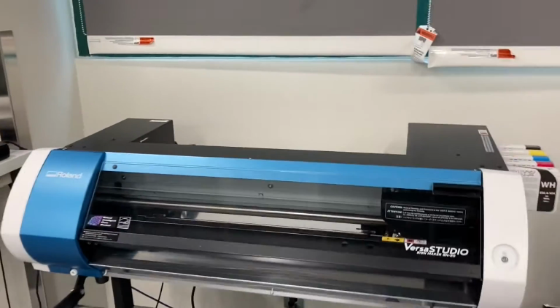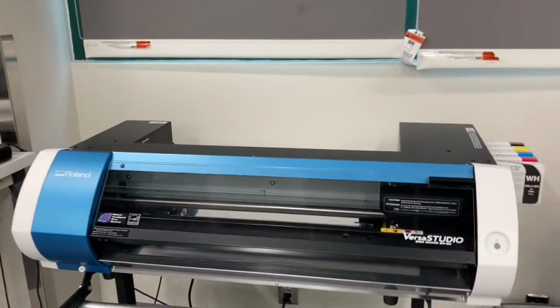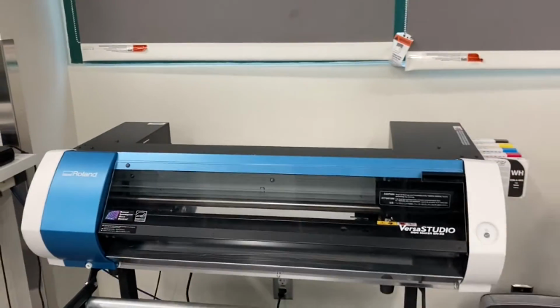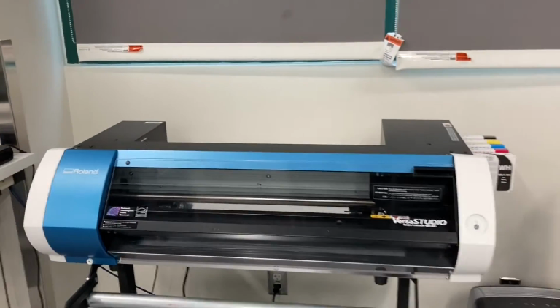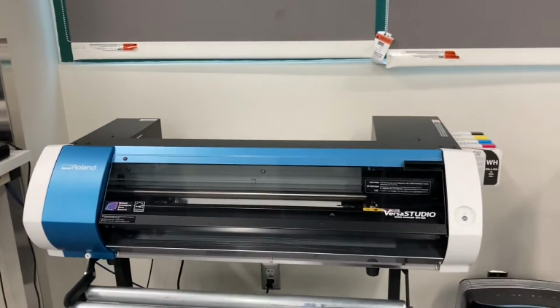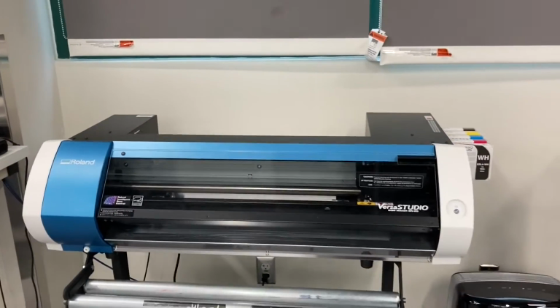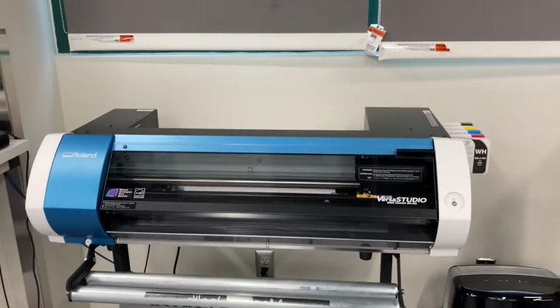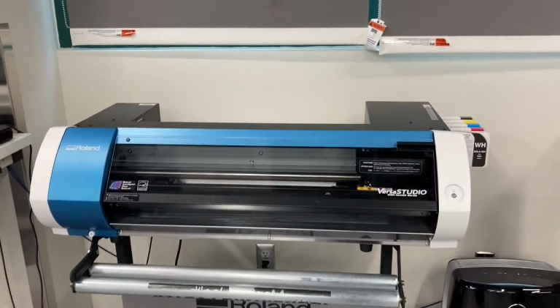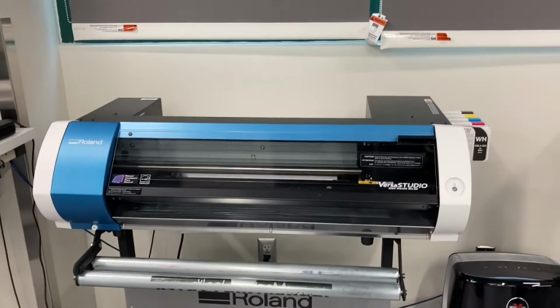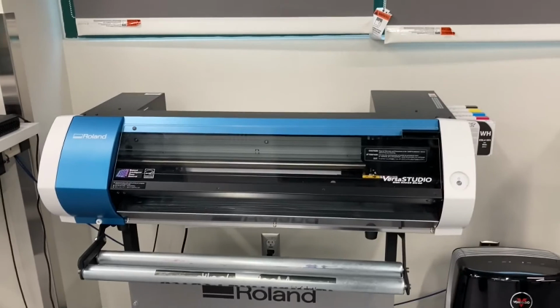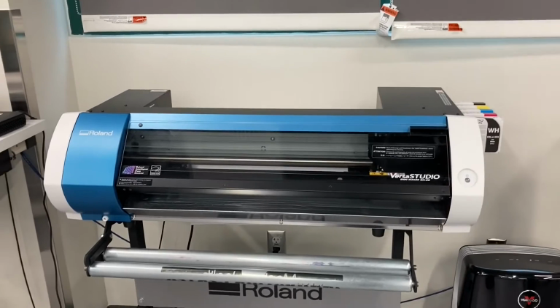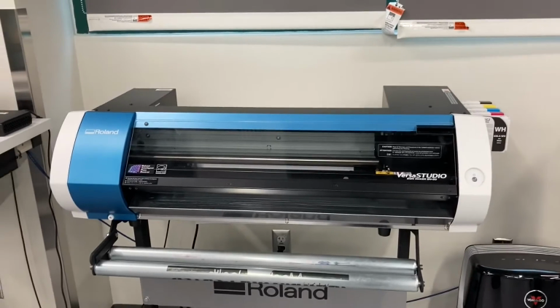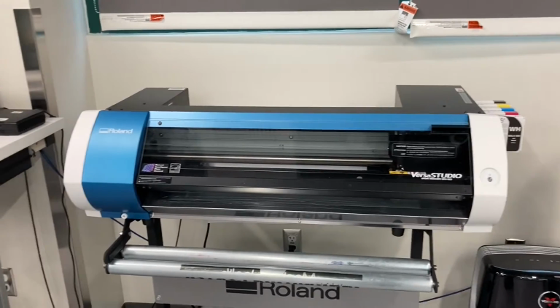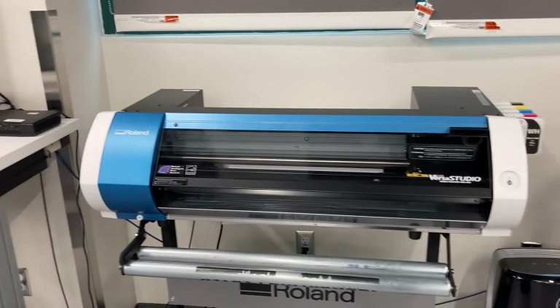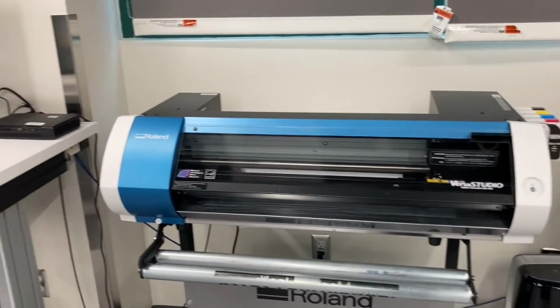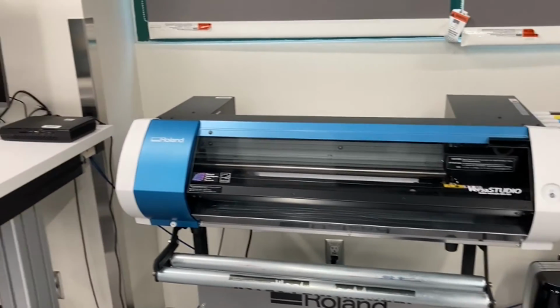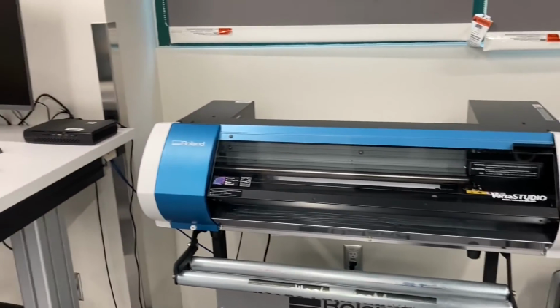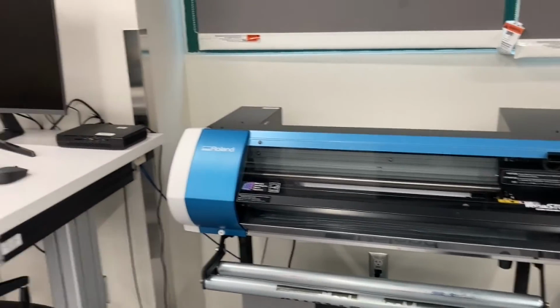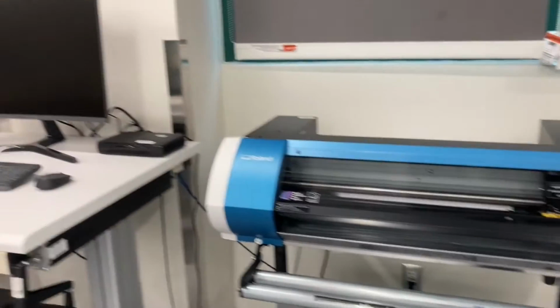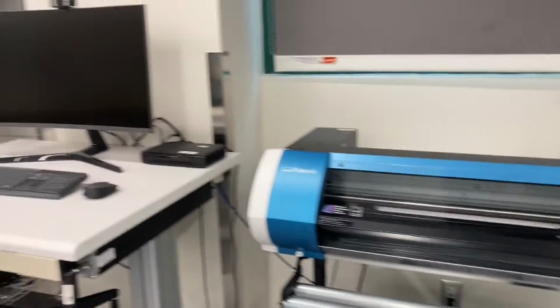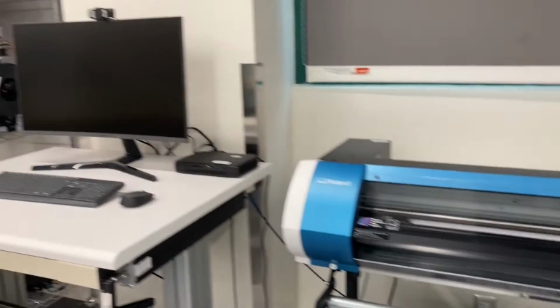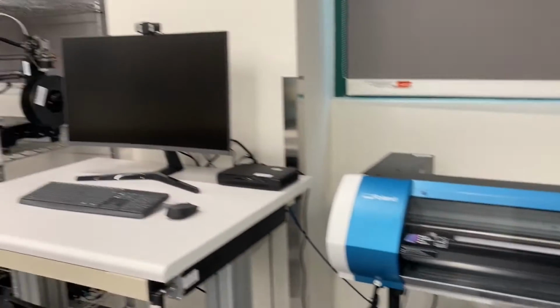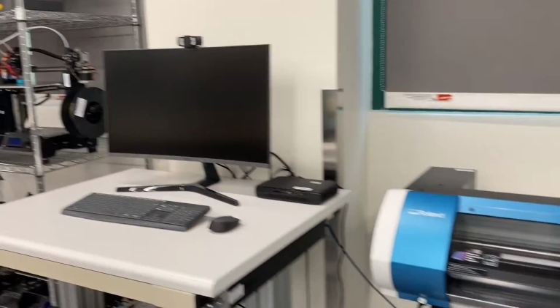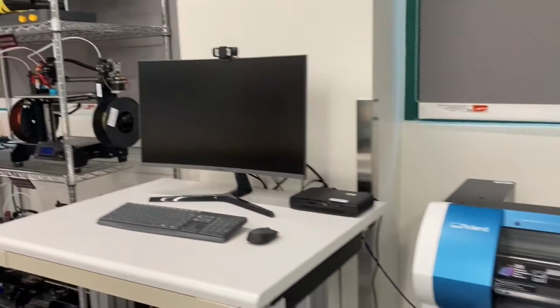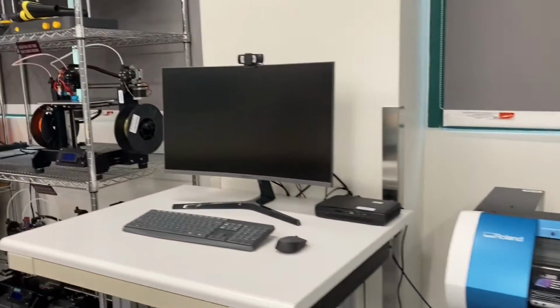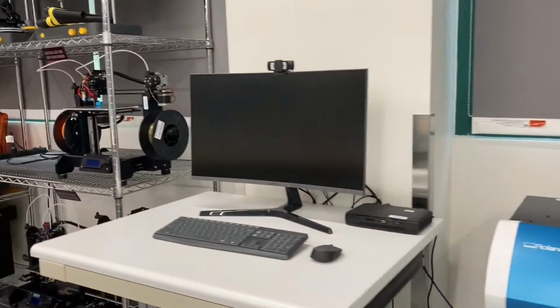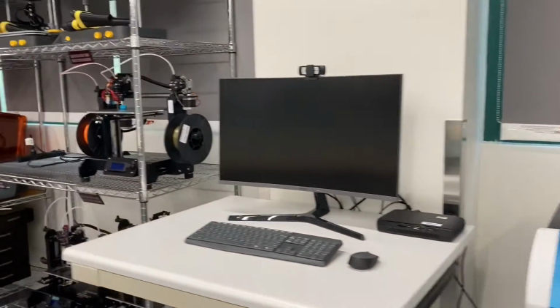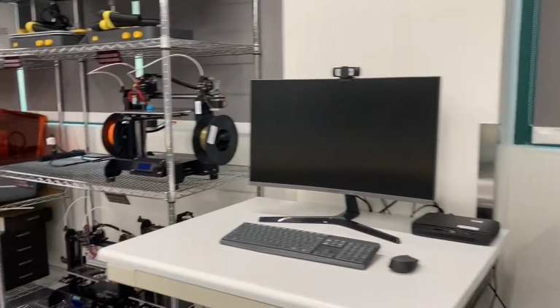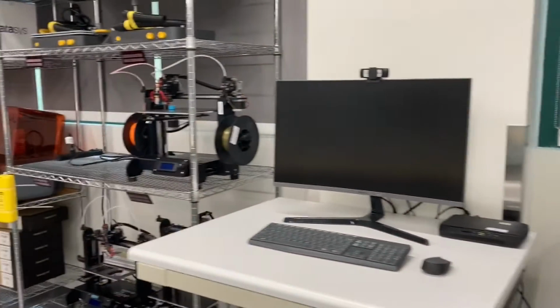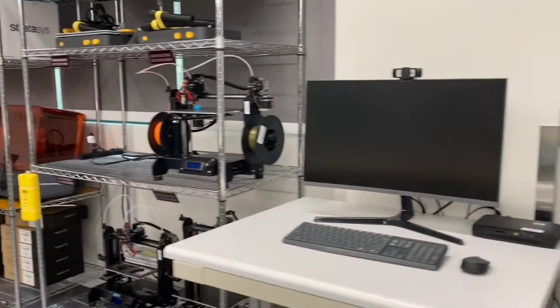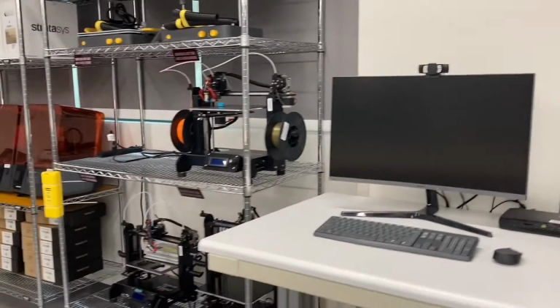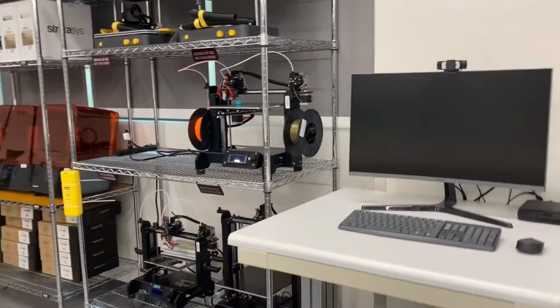You can also, with a heat press, do t-shirt material at your workstations.